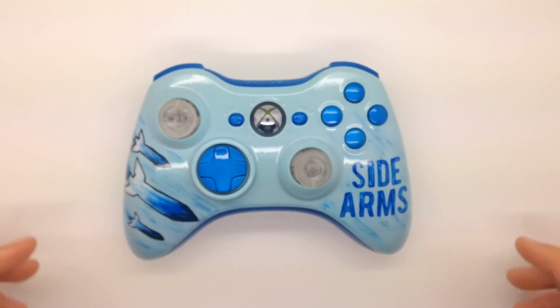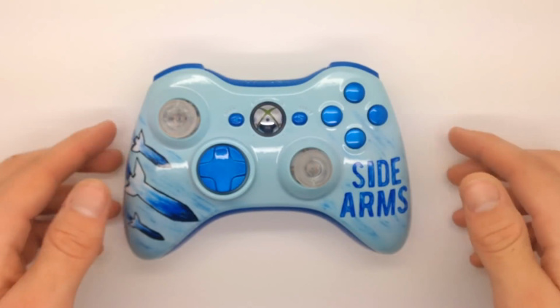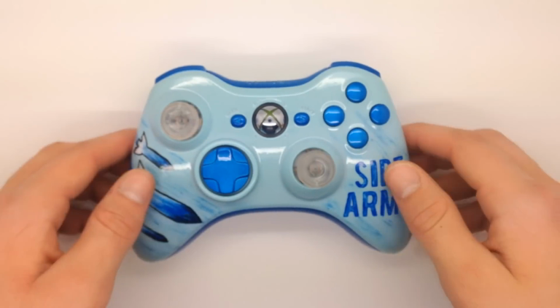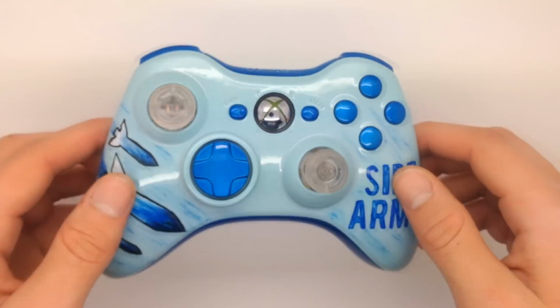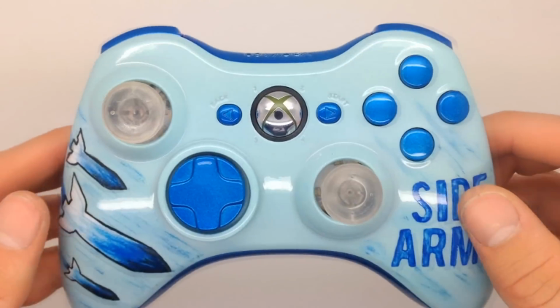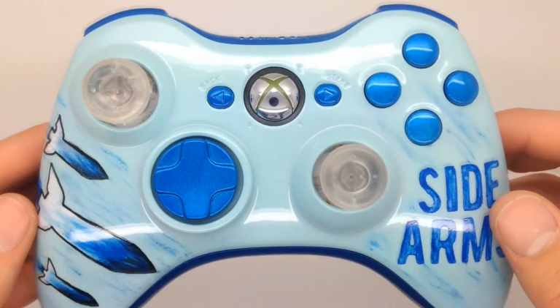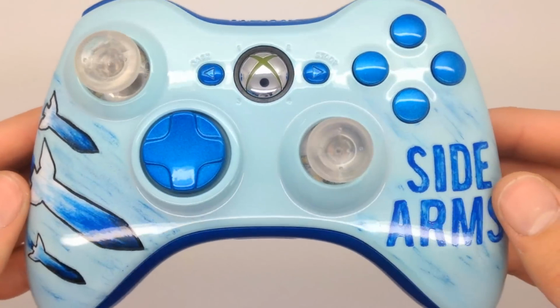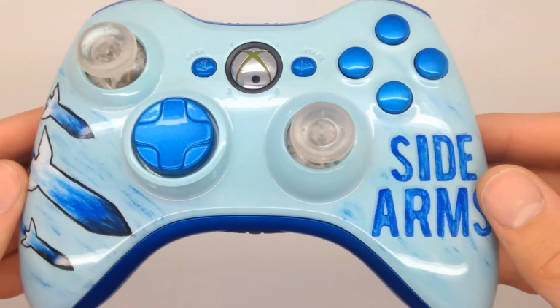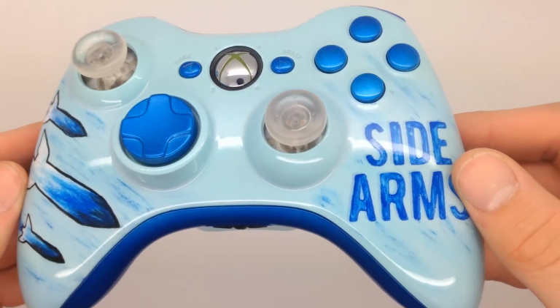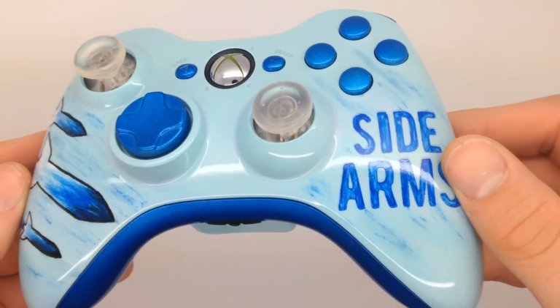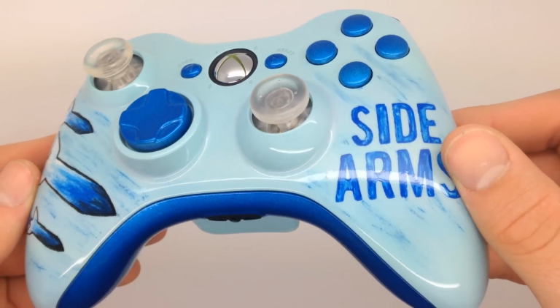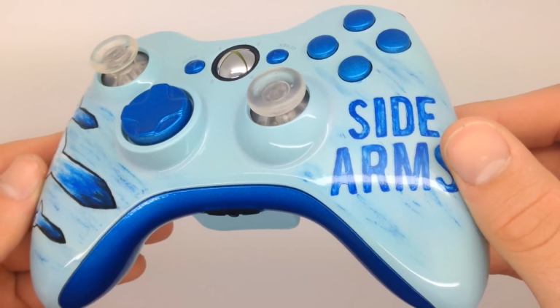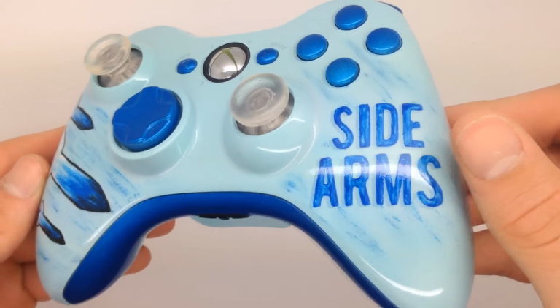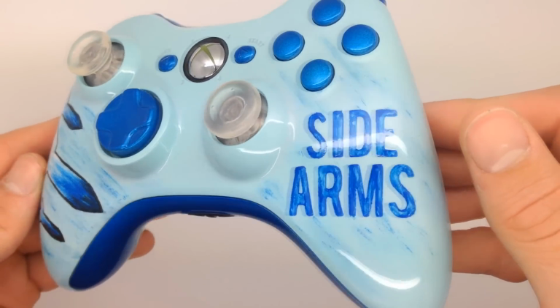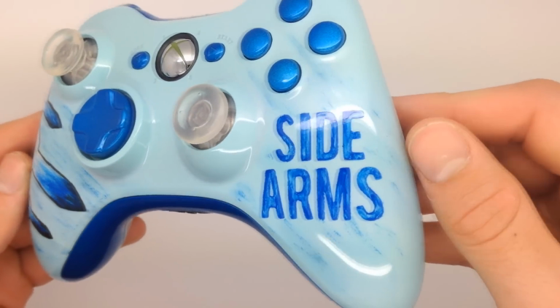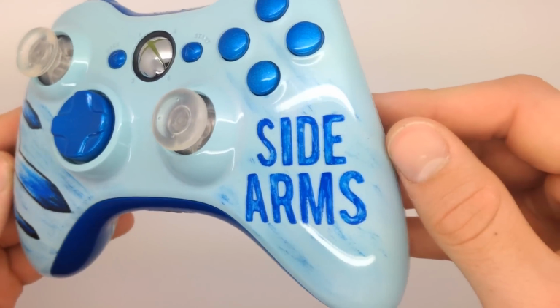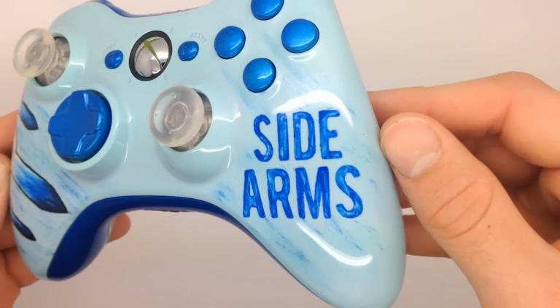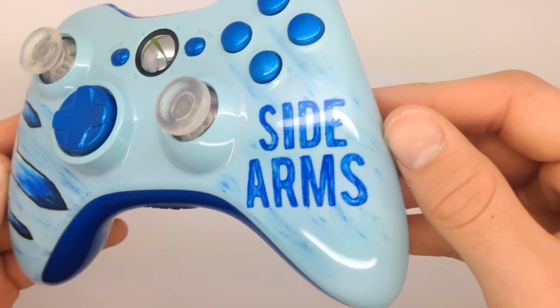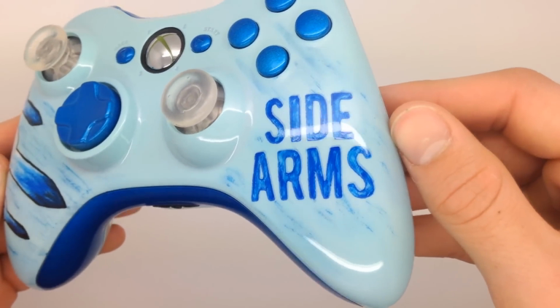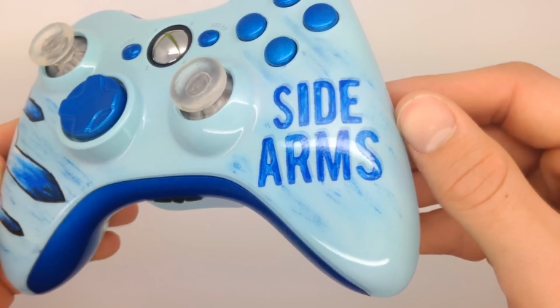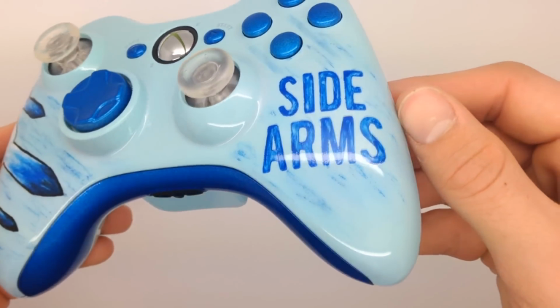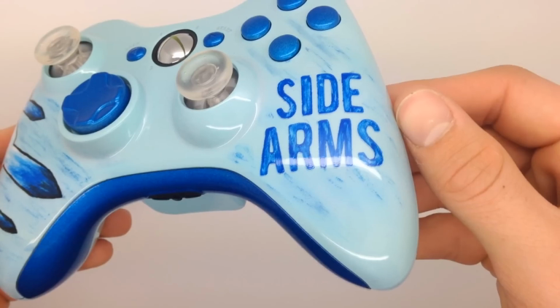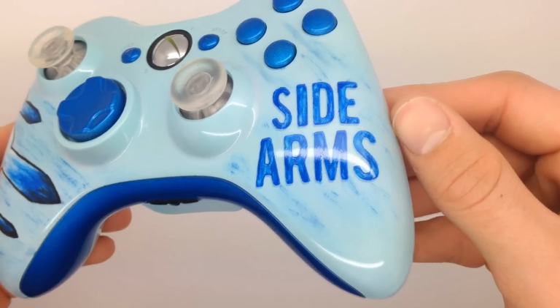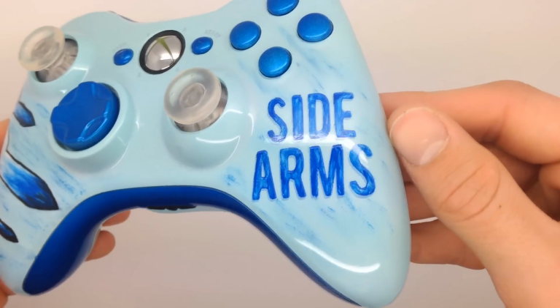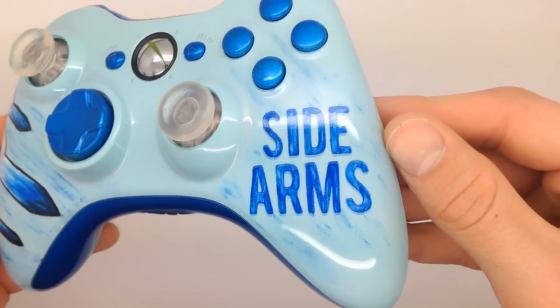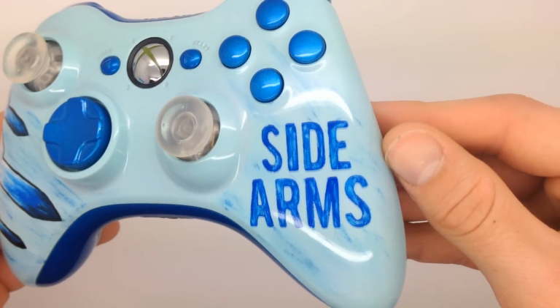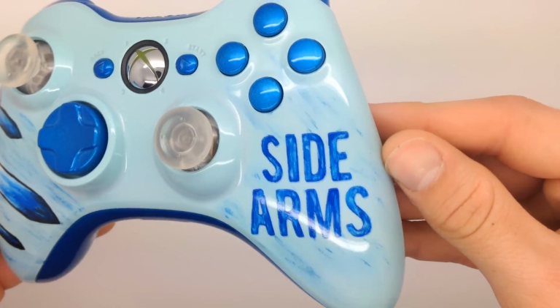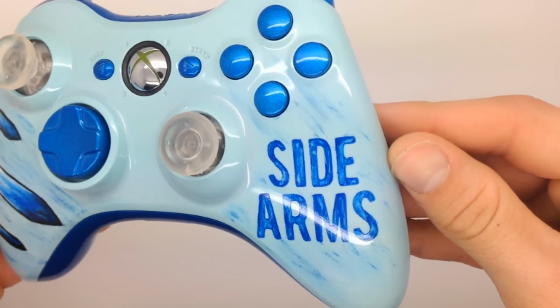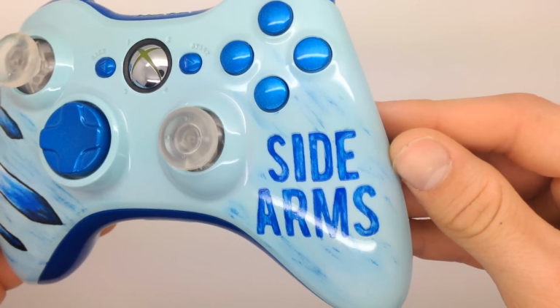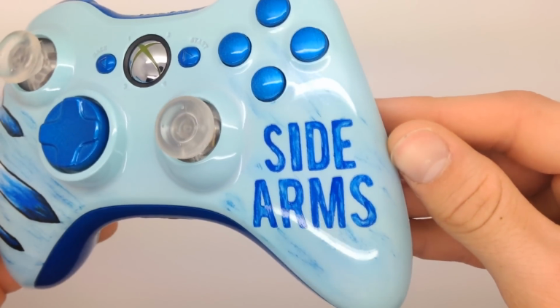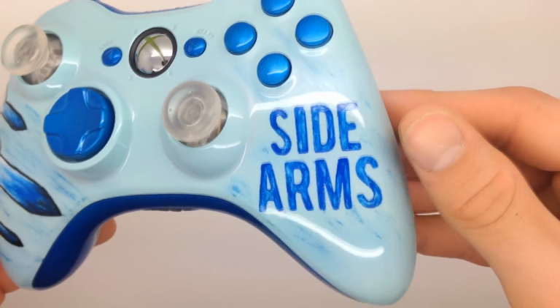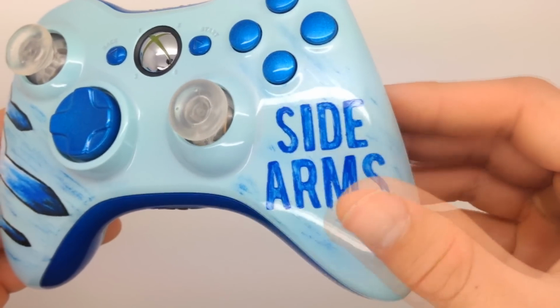What's up guys, Matt here with Acidic Gaming and today we're coming at you with an awesome custom controller for one of our sponsors, SideArms.